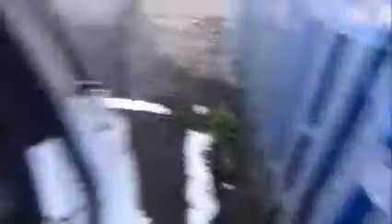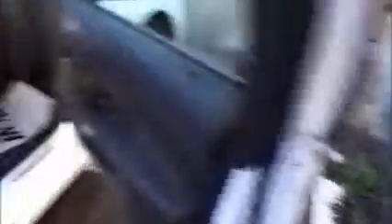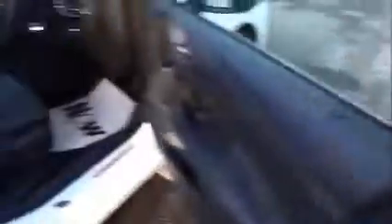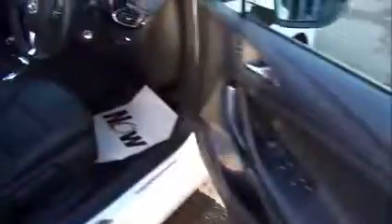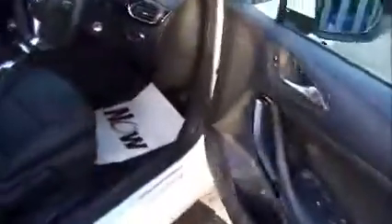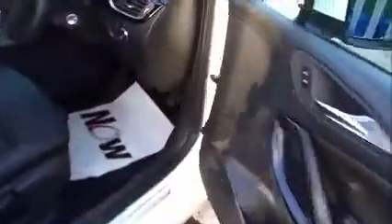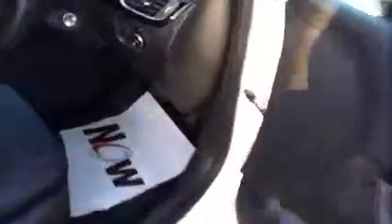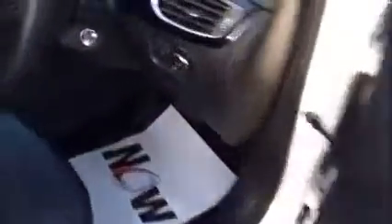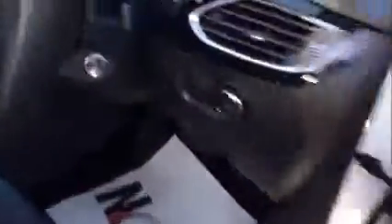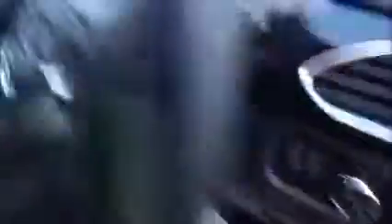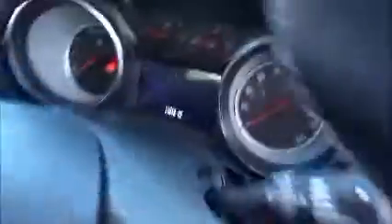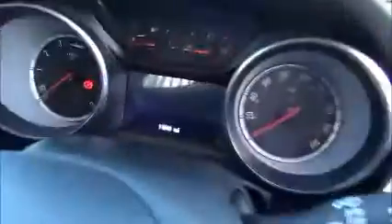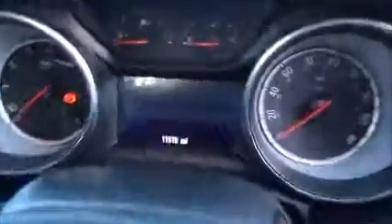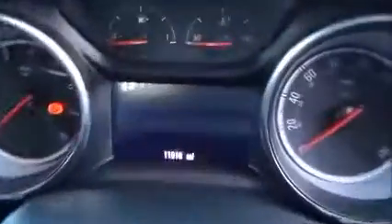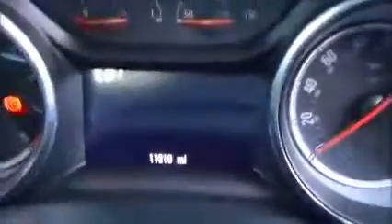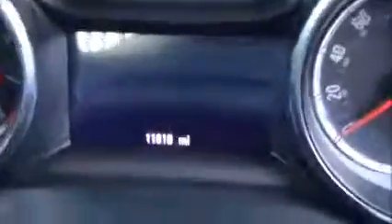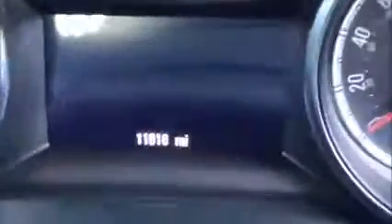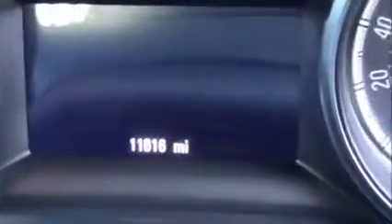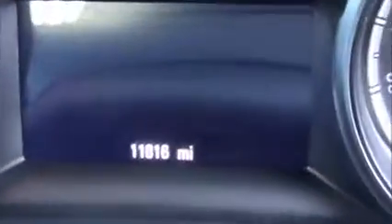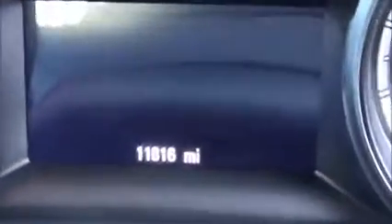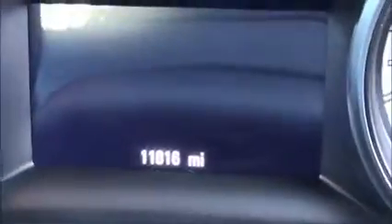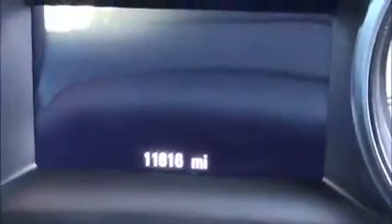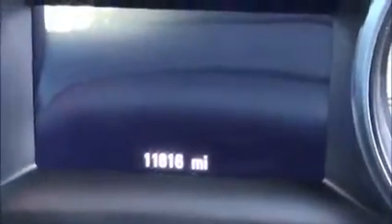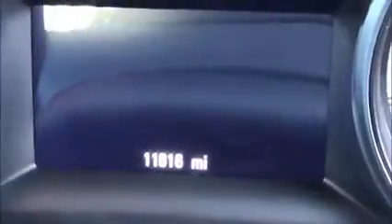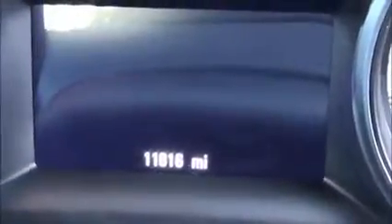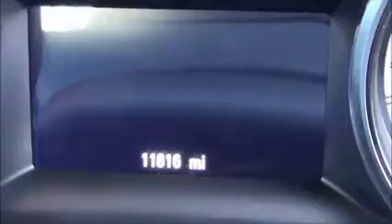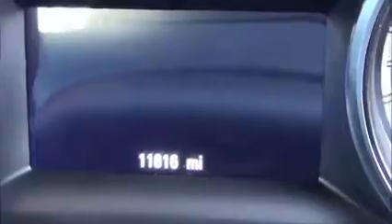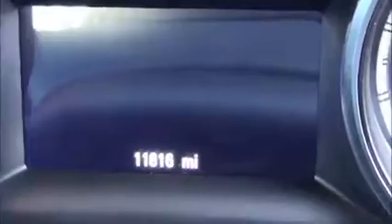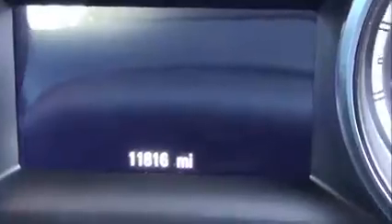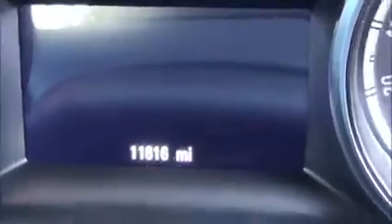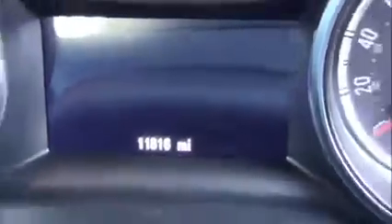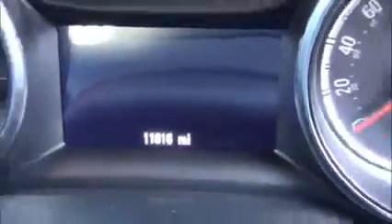Just to confirm the mileage: 11,816 miles.